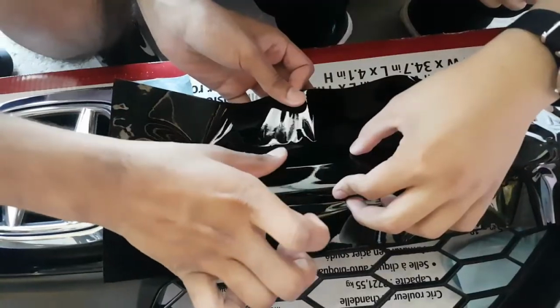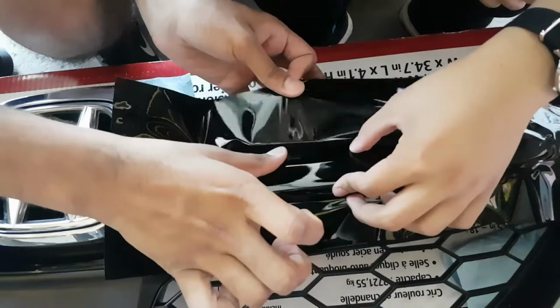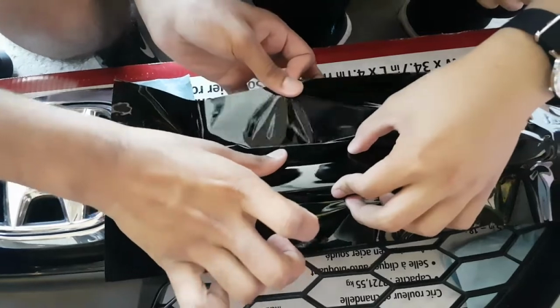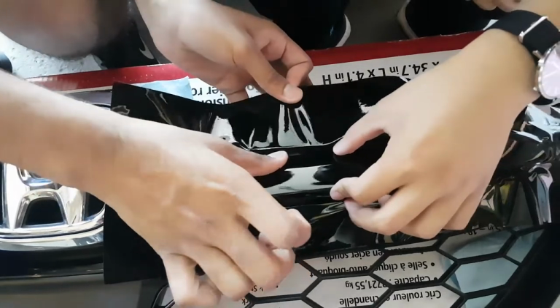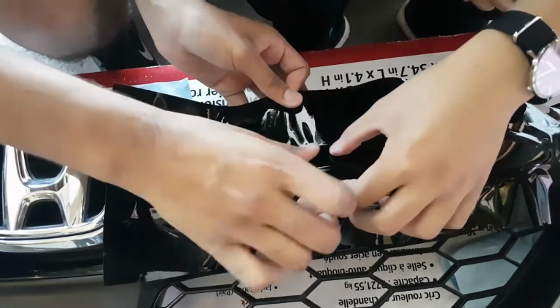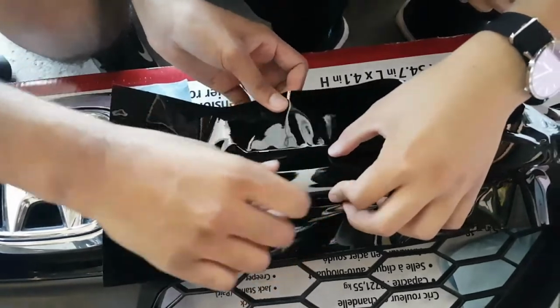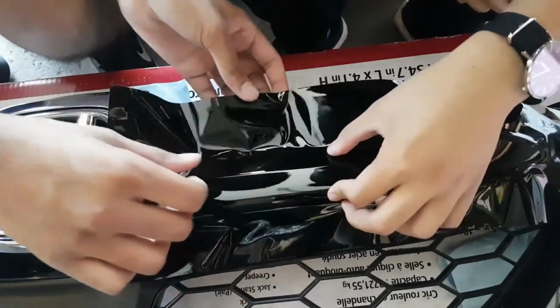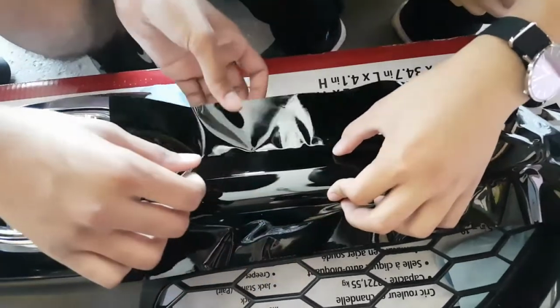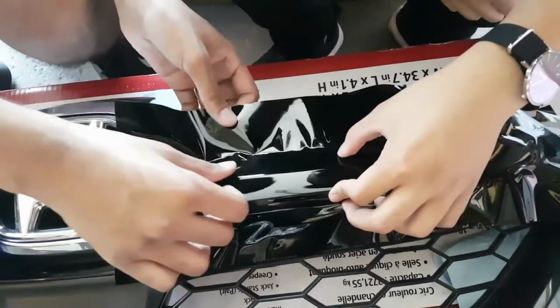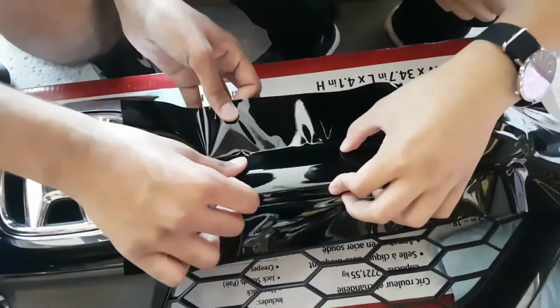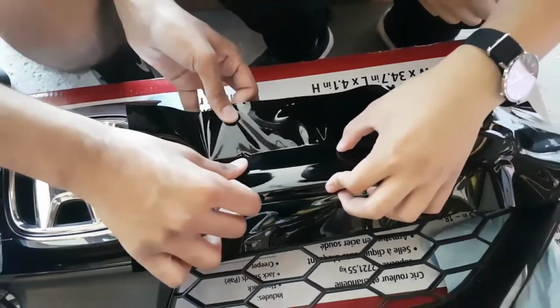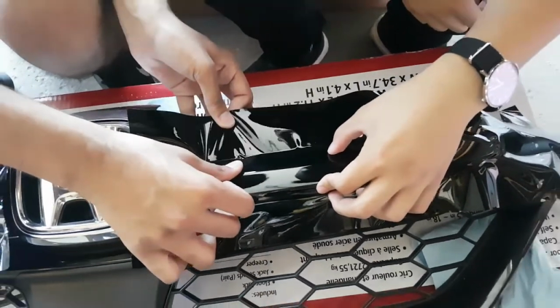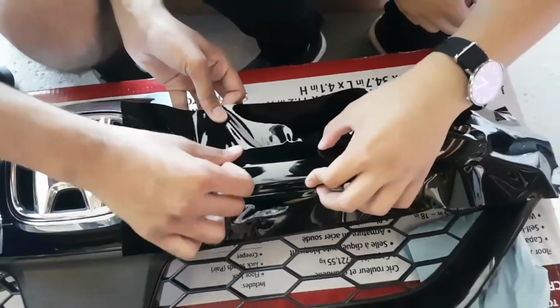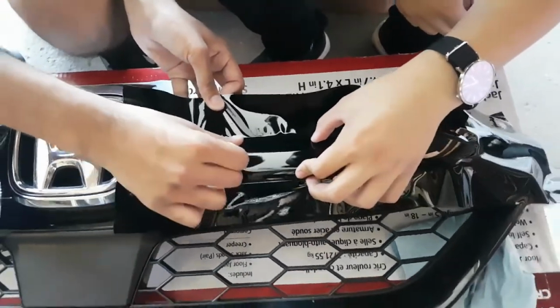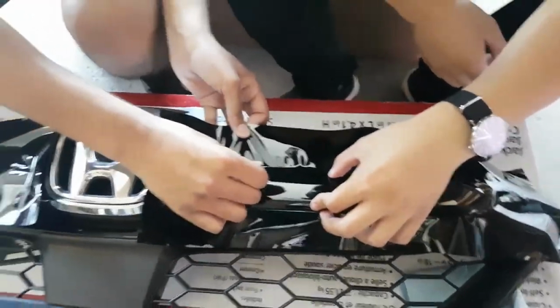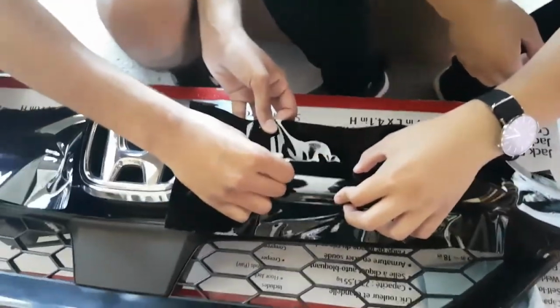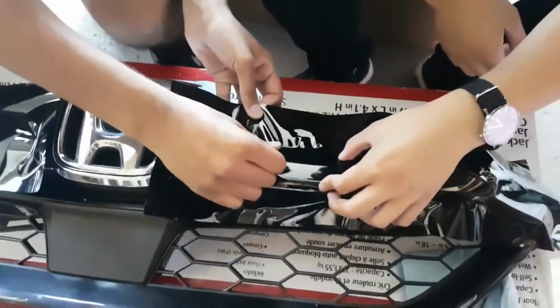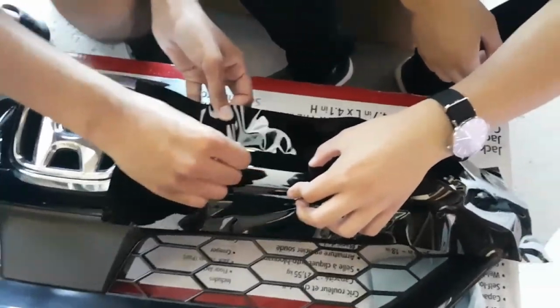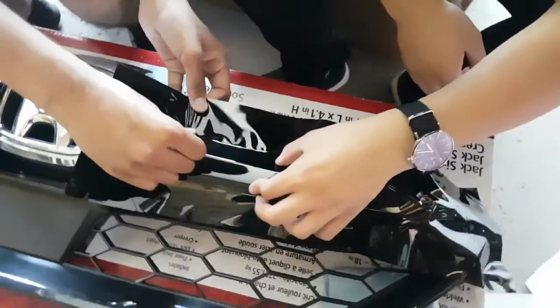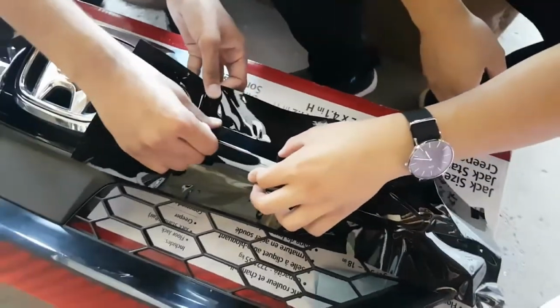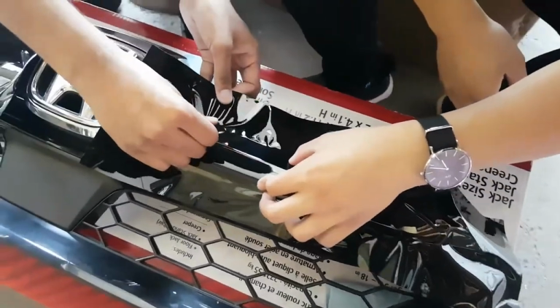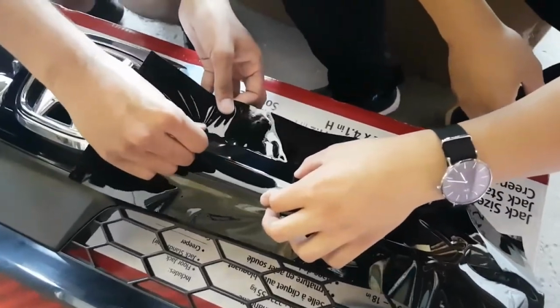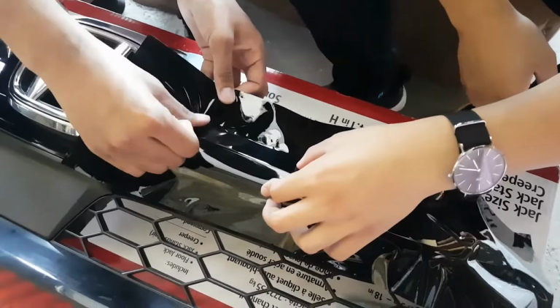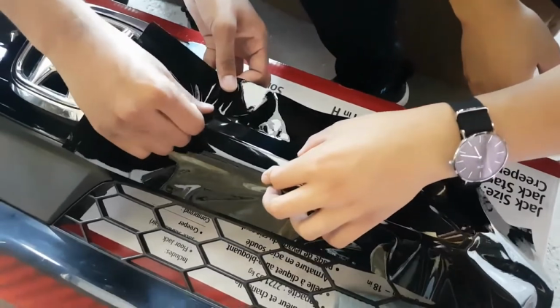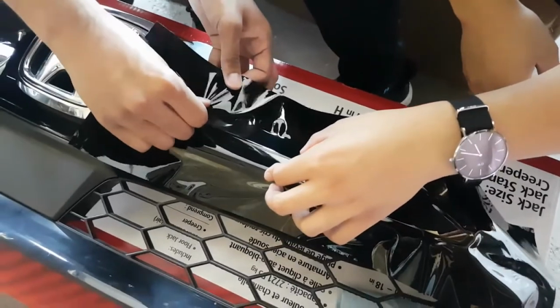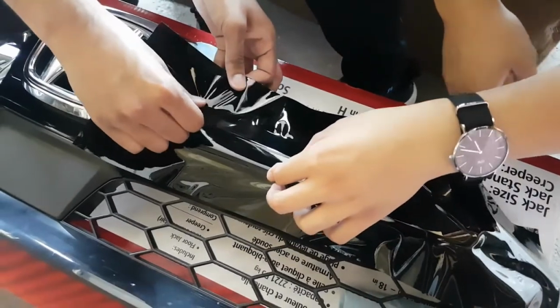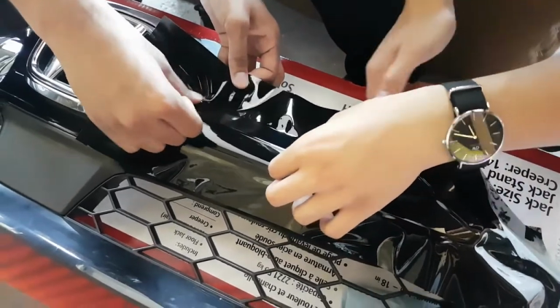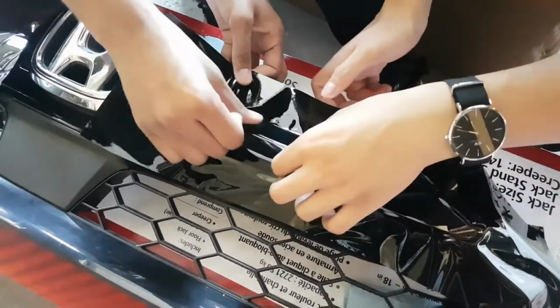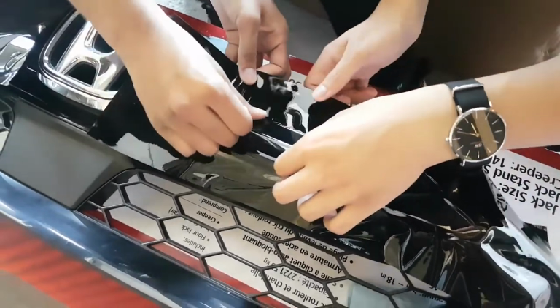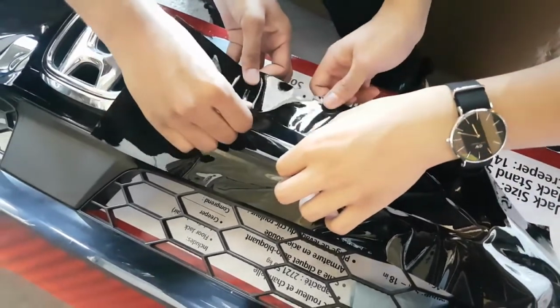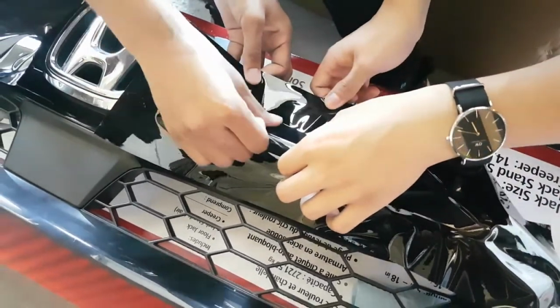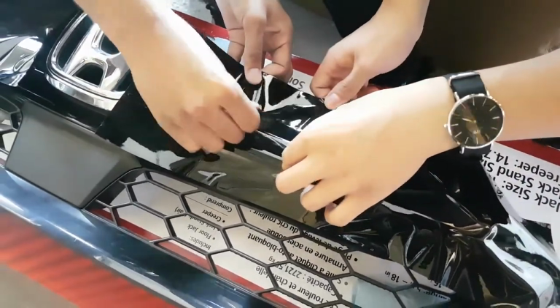Okay so this is what you do — pull back right and then push down, take all the air out.